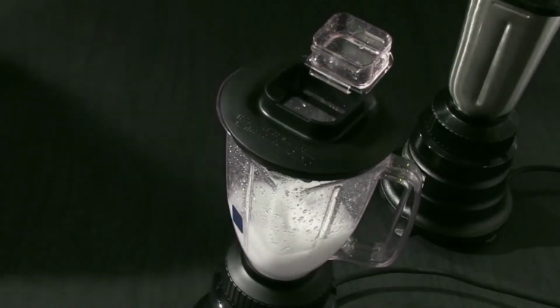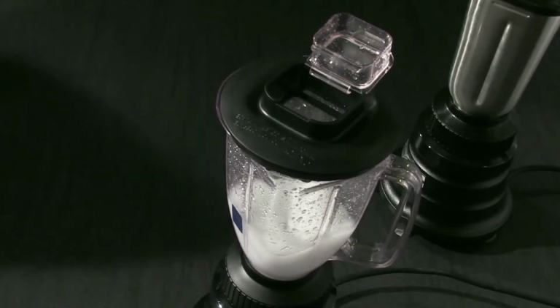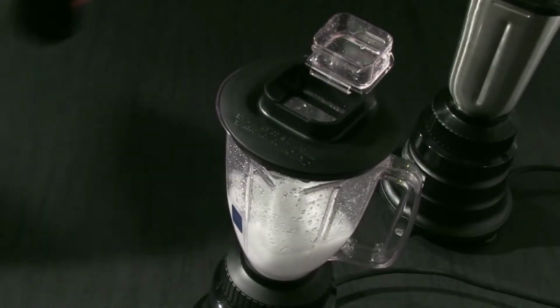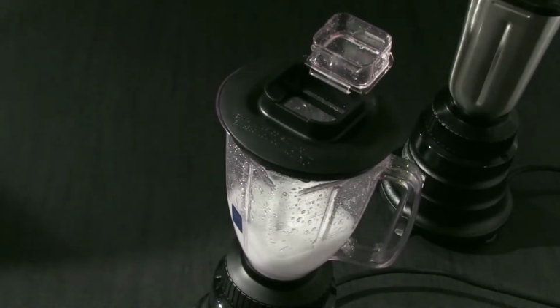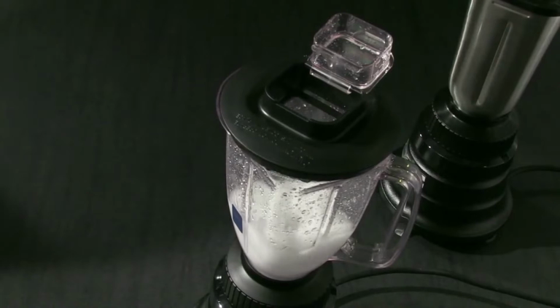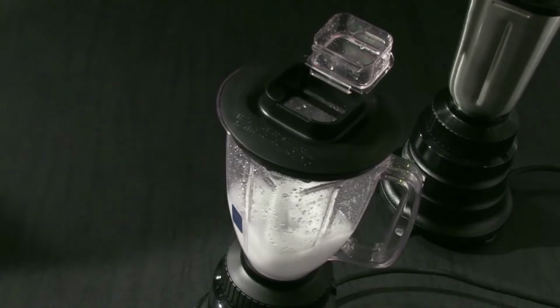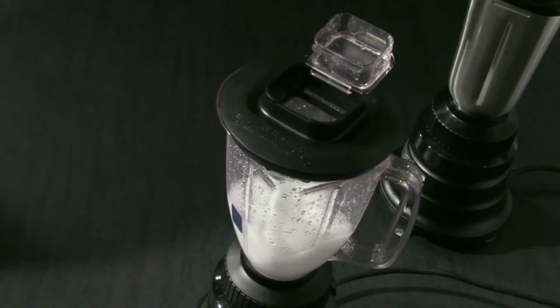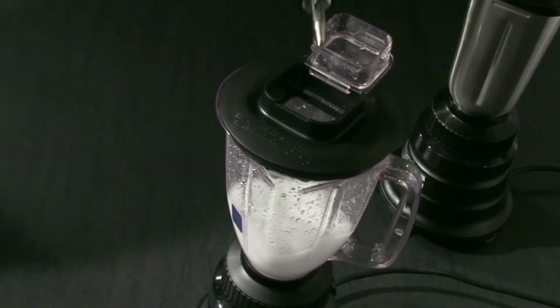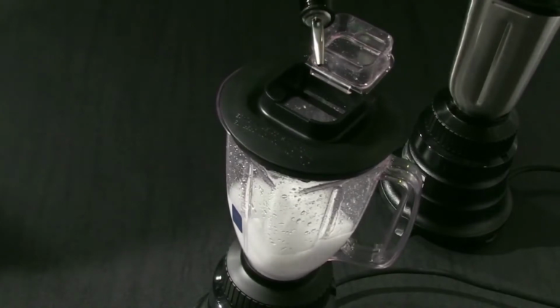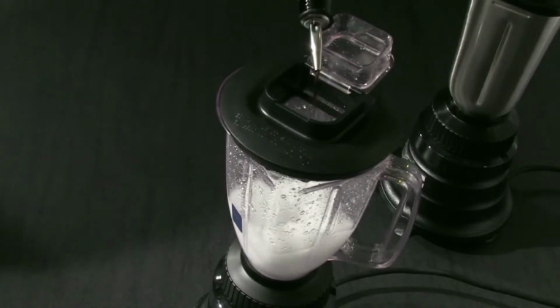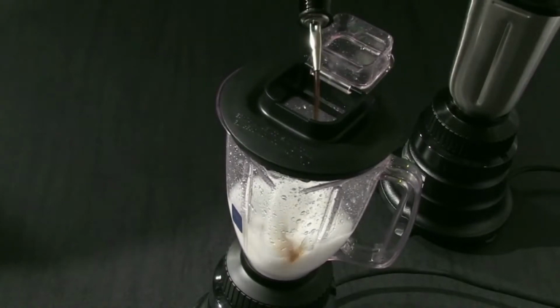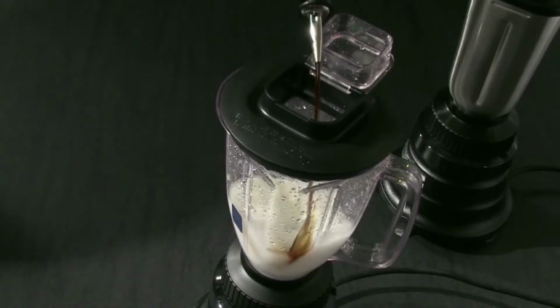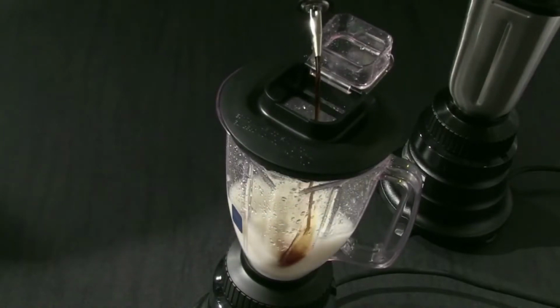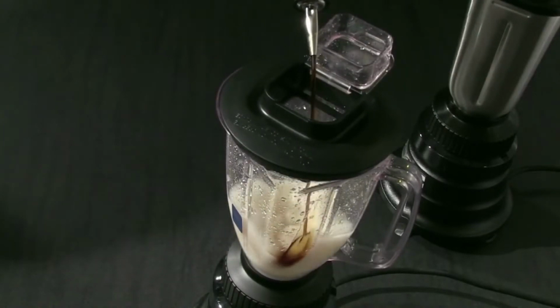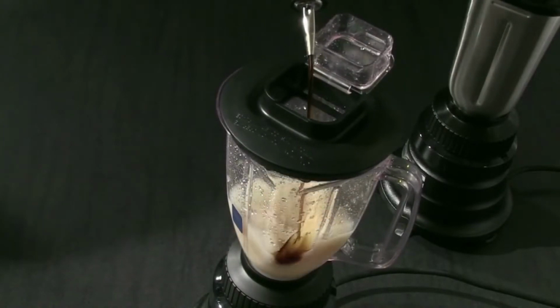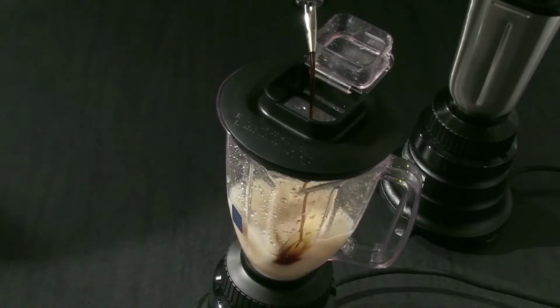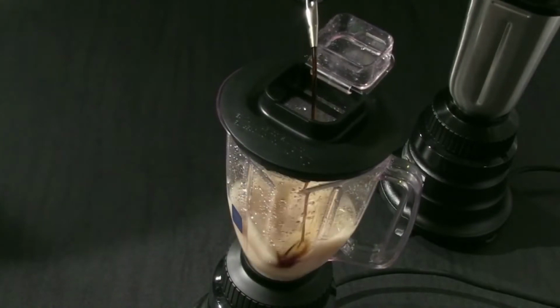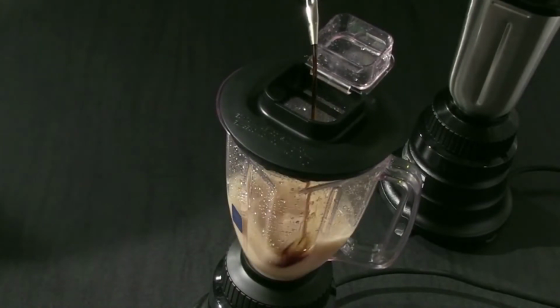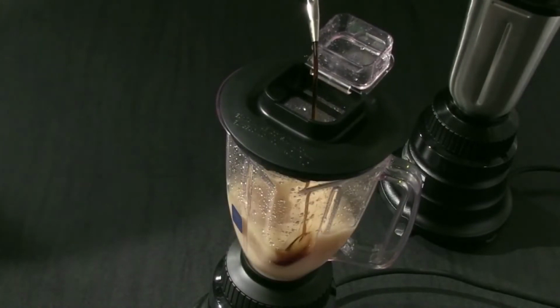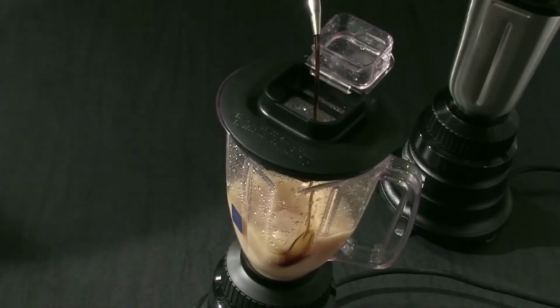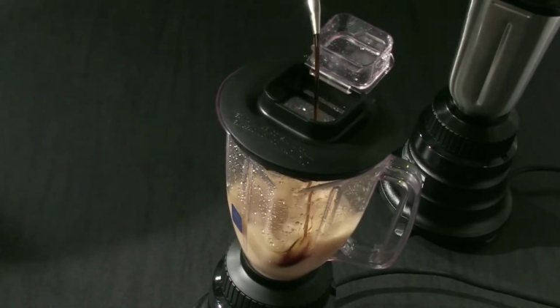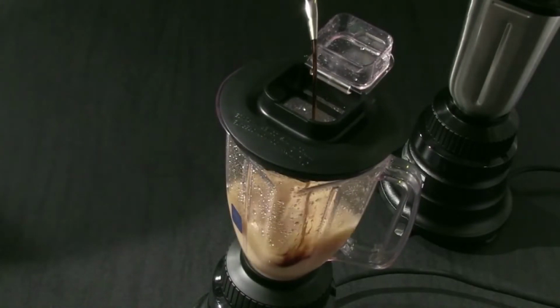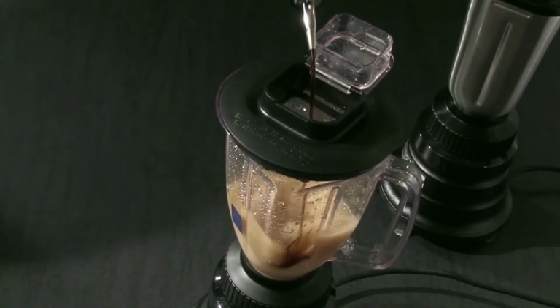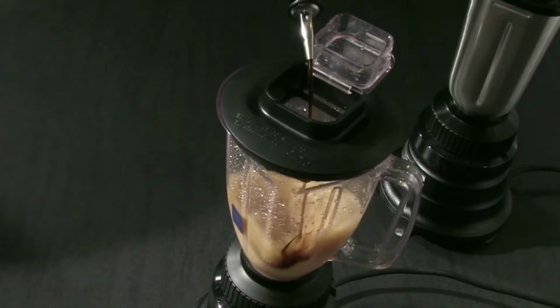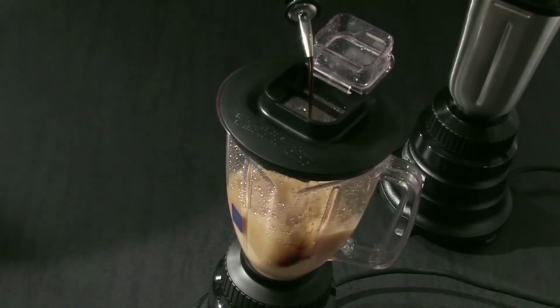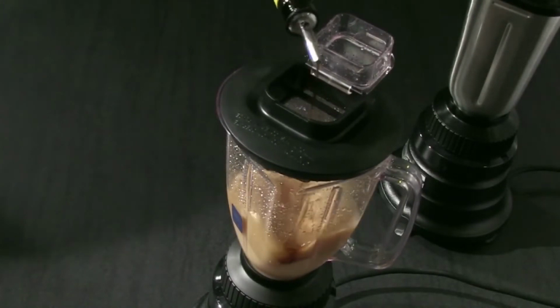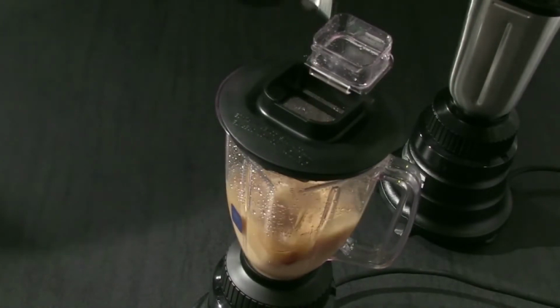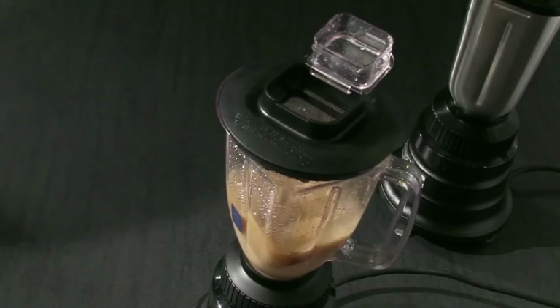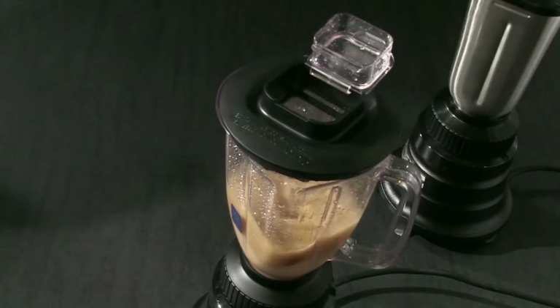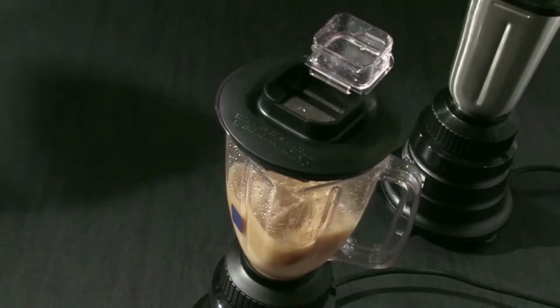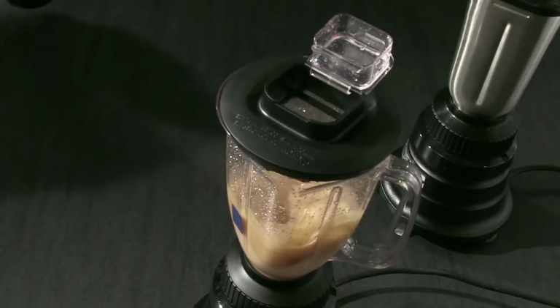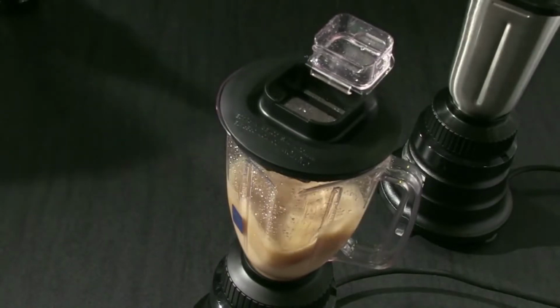New tight-seal lids on both jars feature measuring cup inserts that lift out to add ingredients while blending.